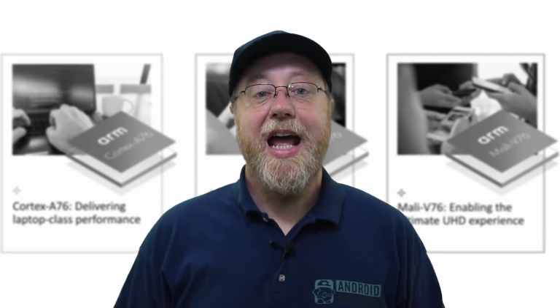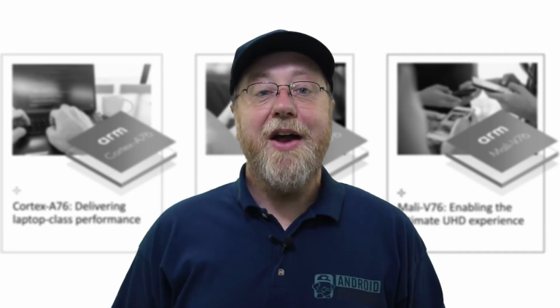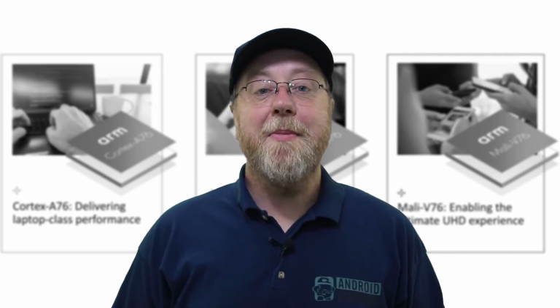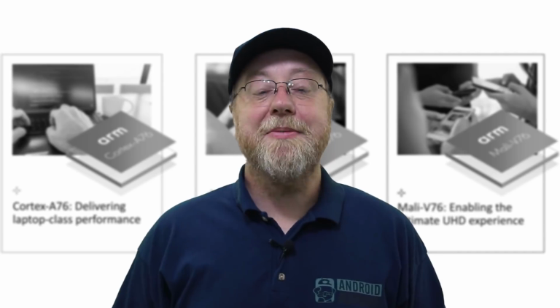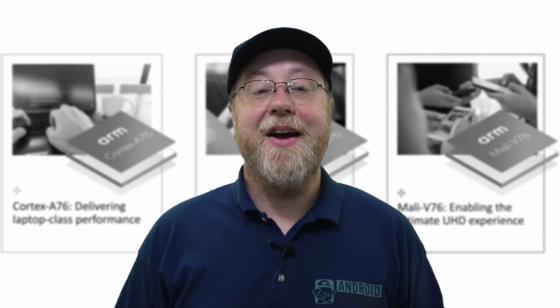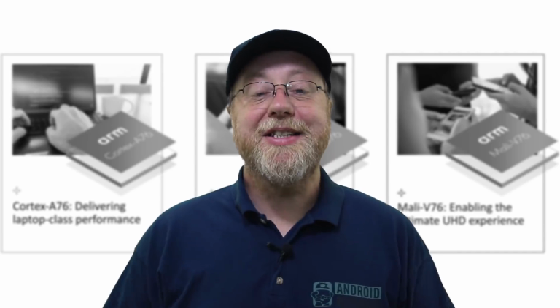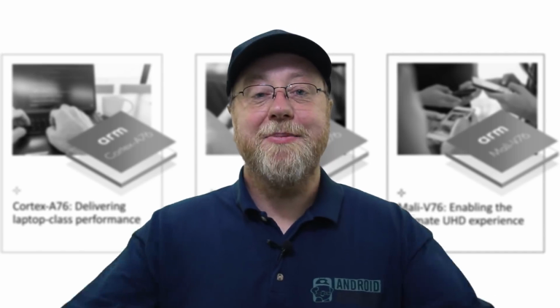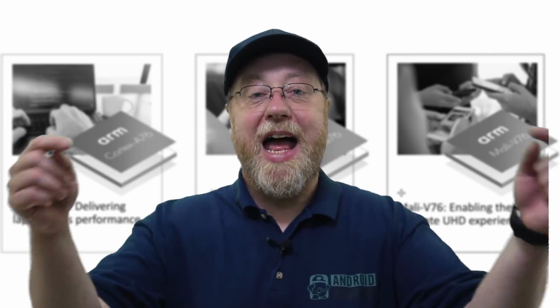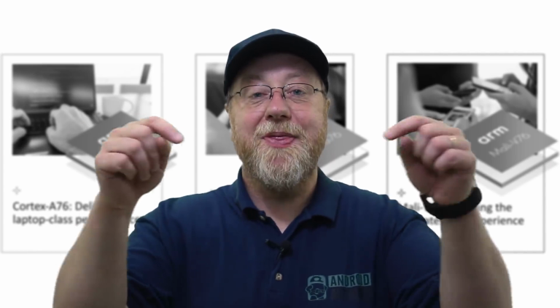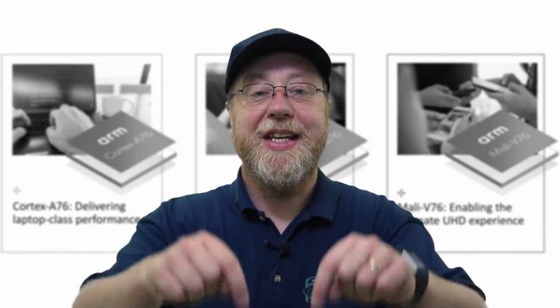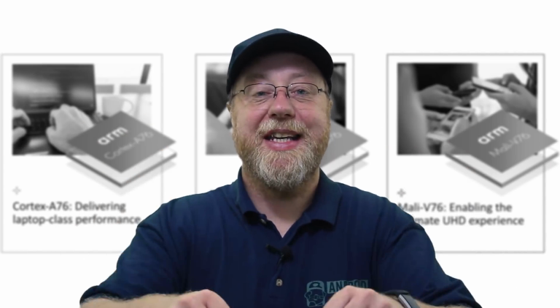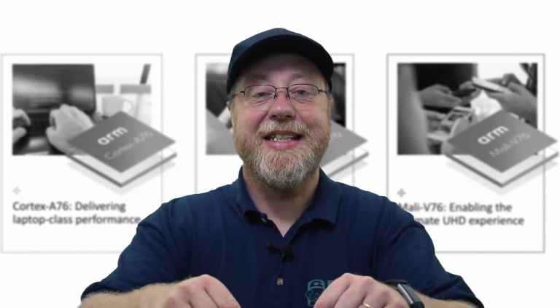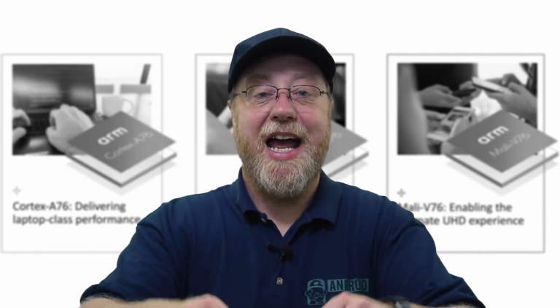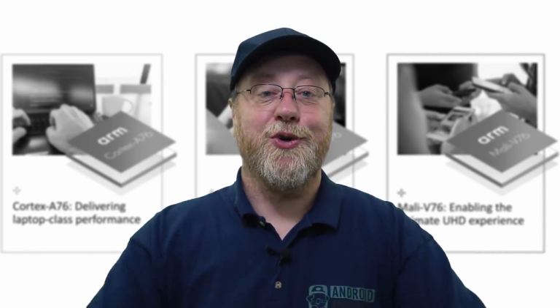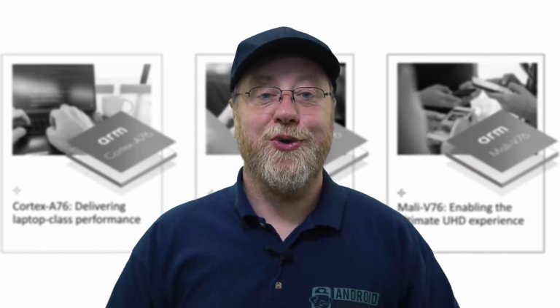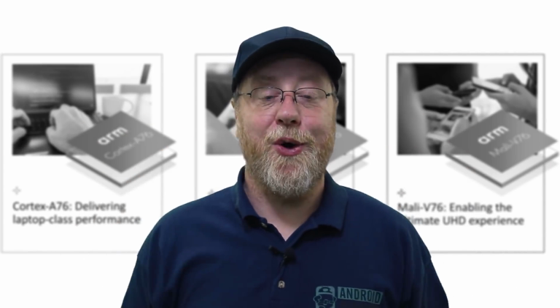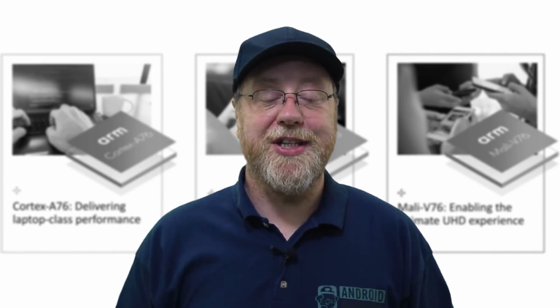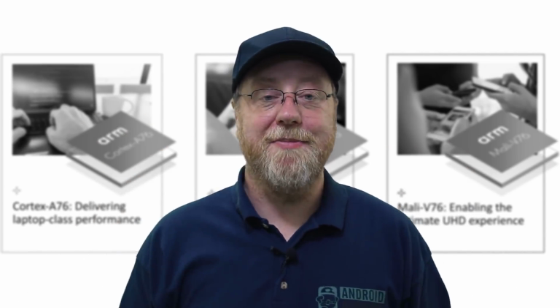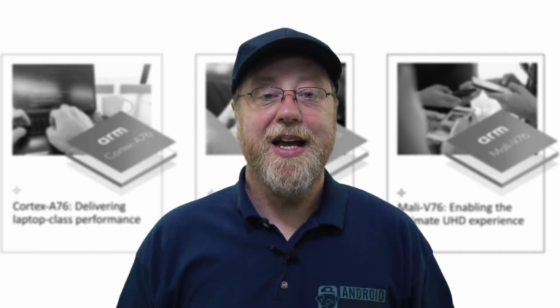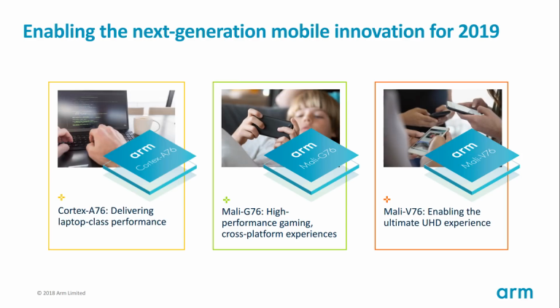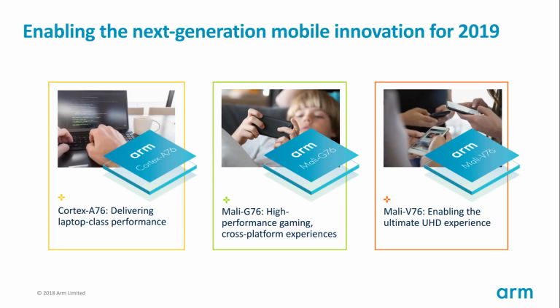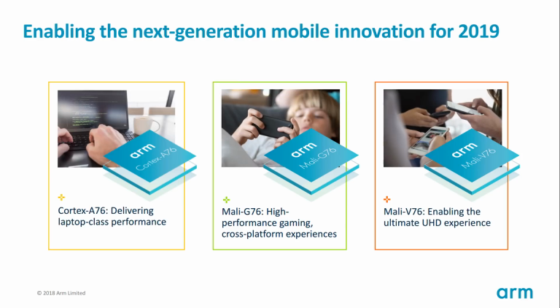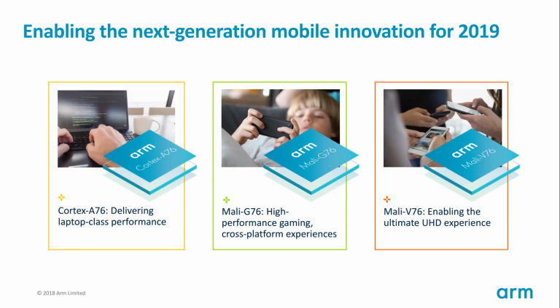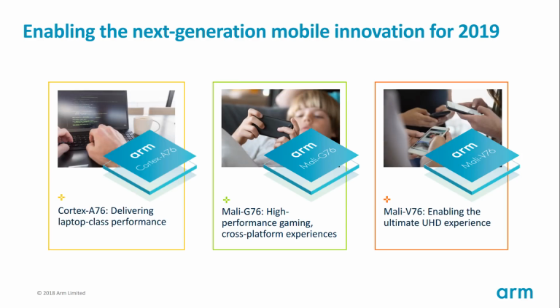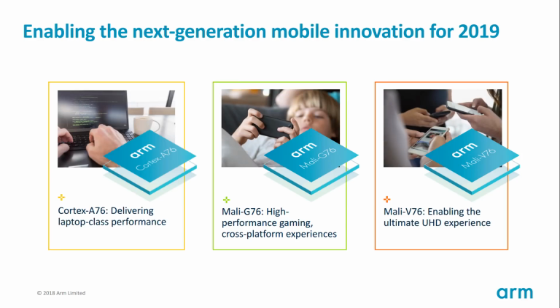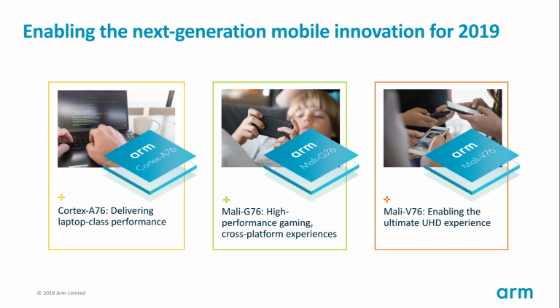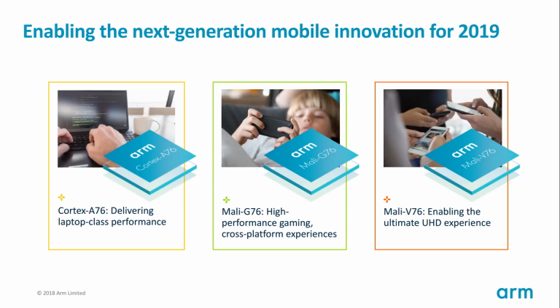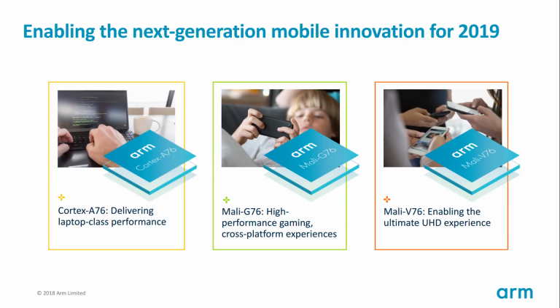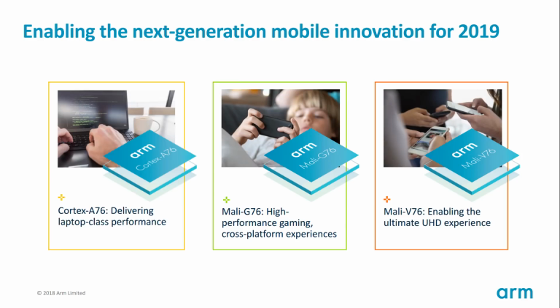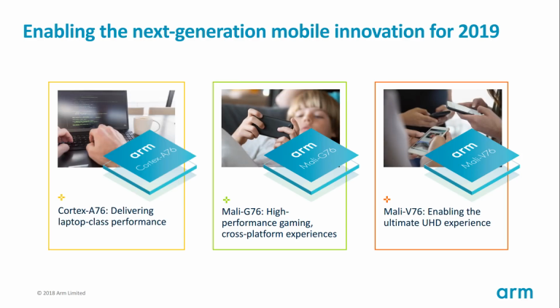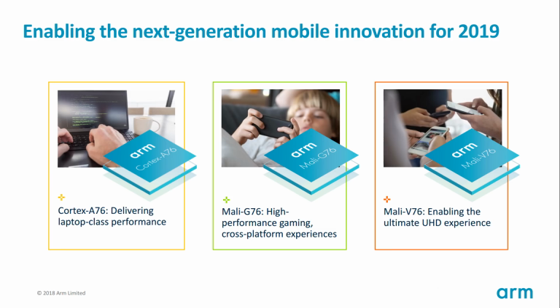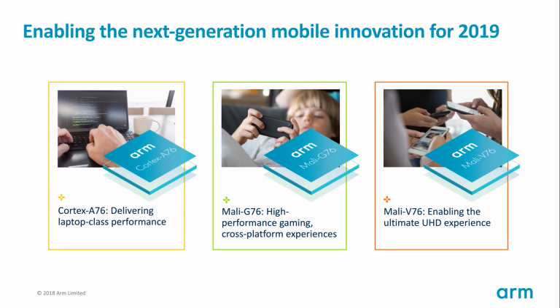Hey there, my name is Gary Sims and this is Android Authority. ARM recently made three important announcements.